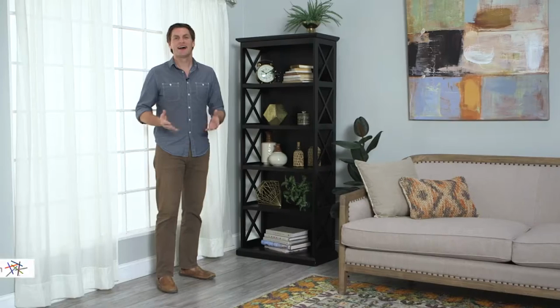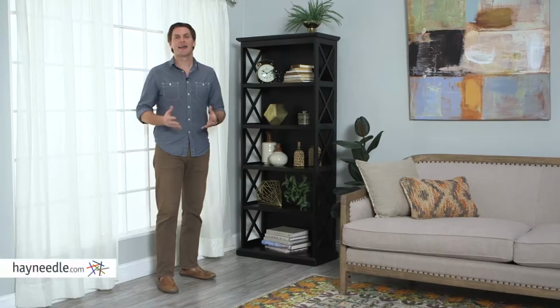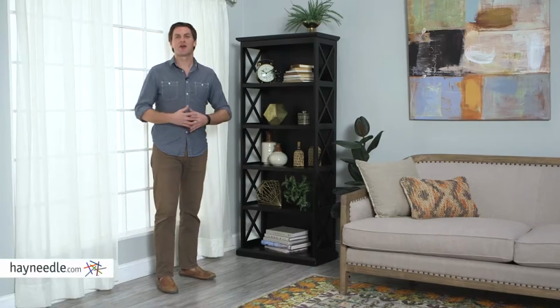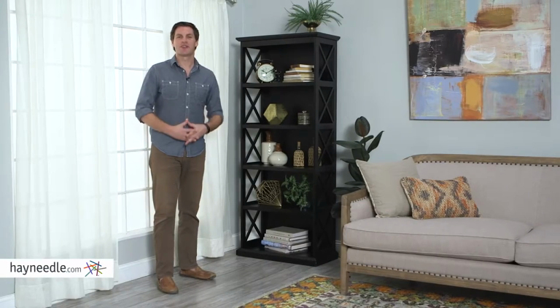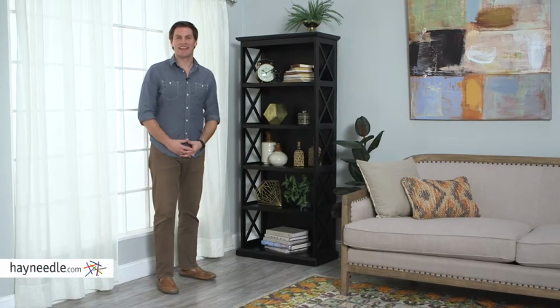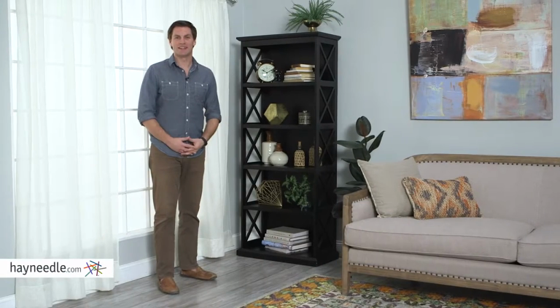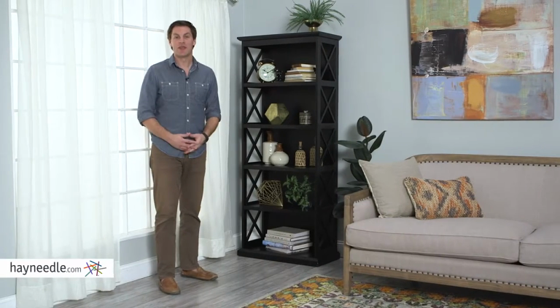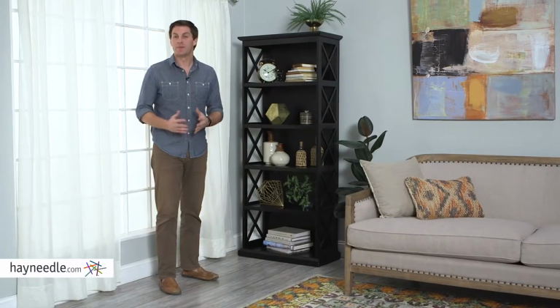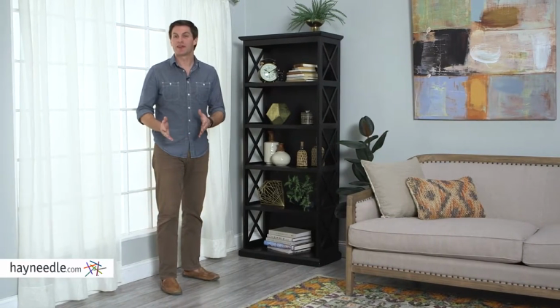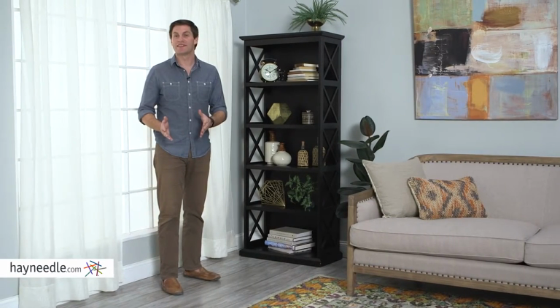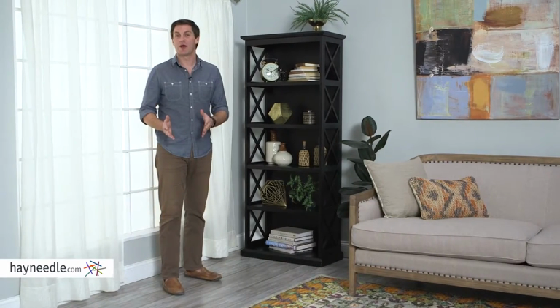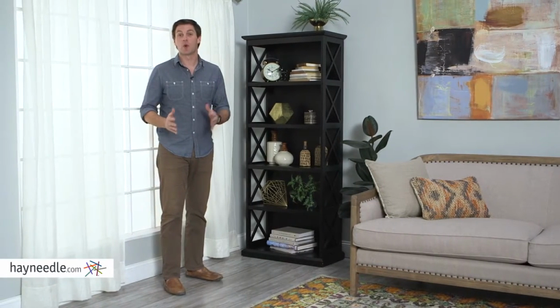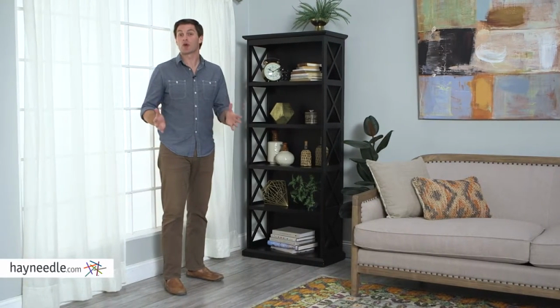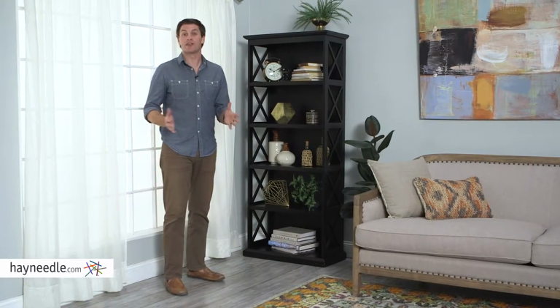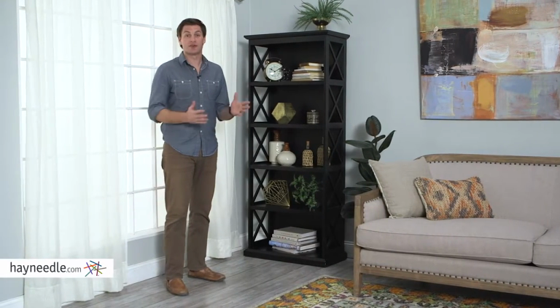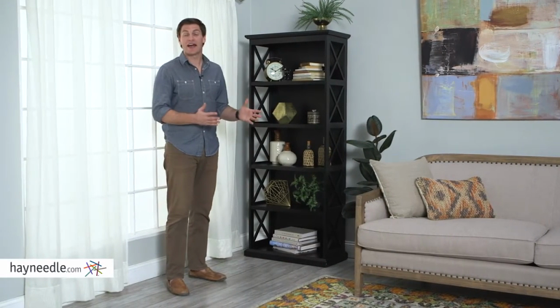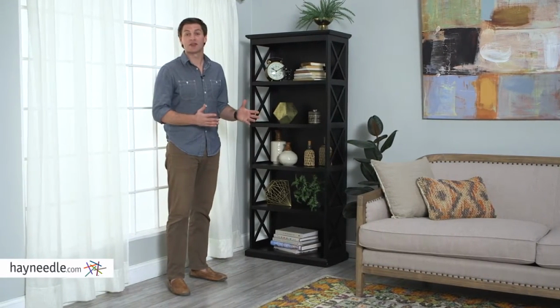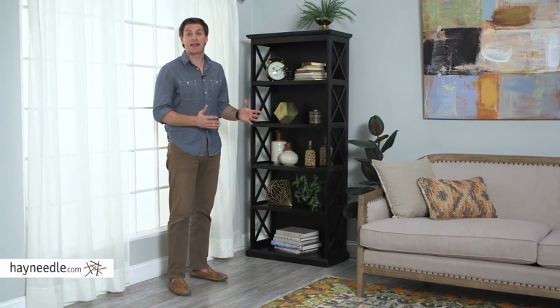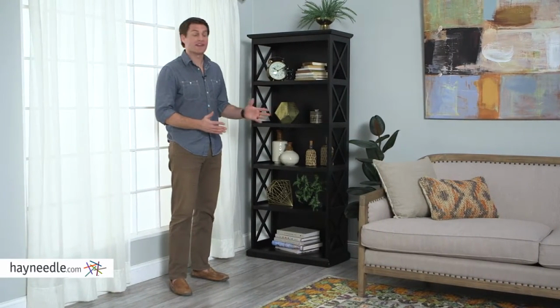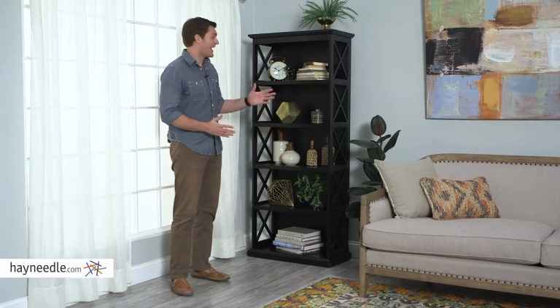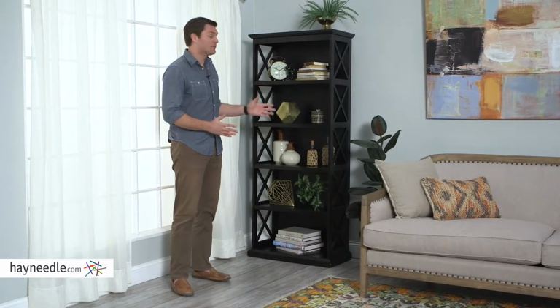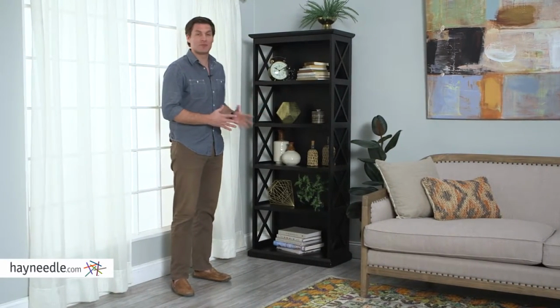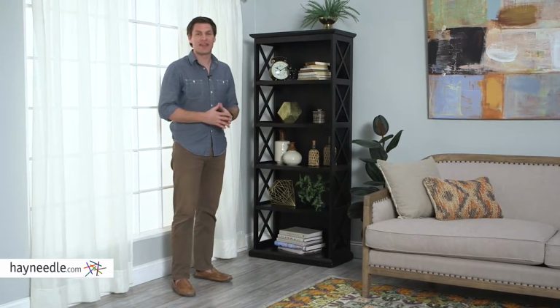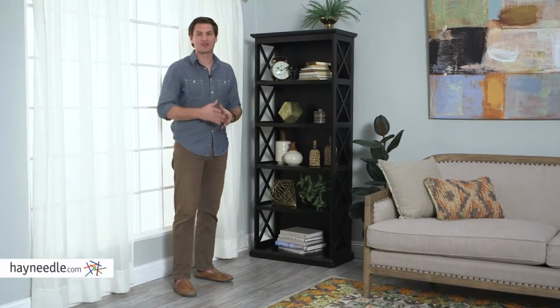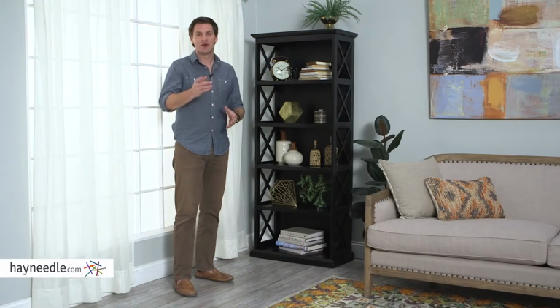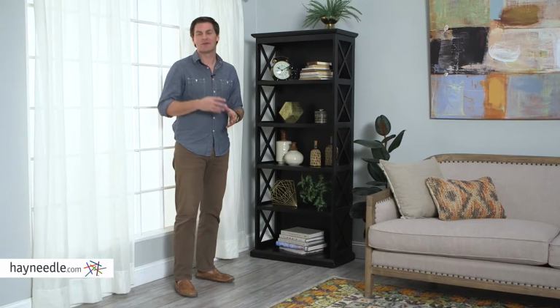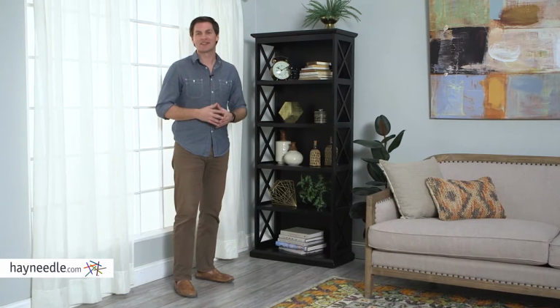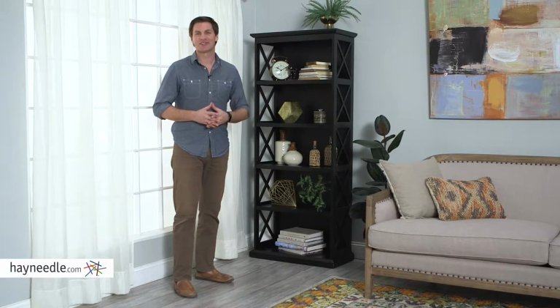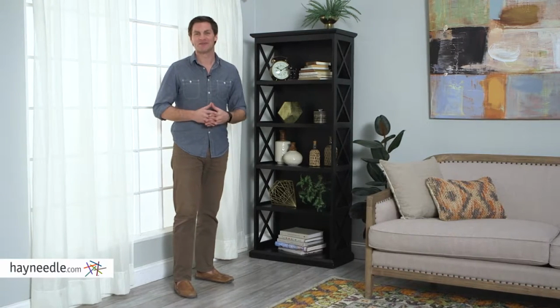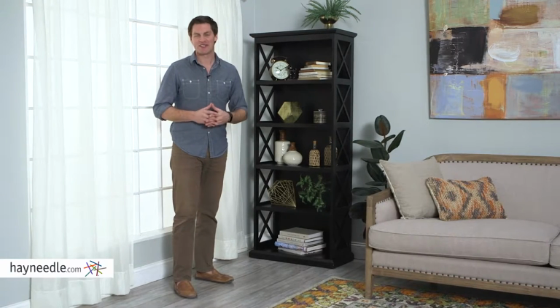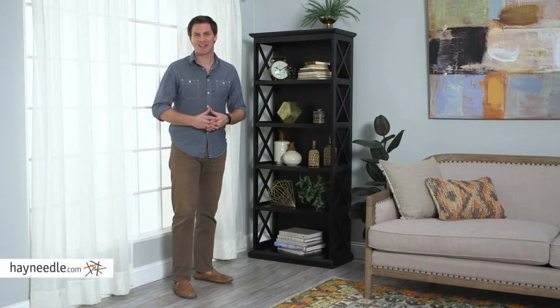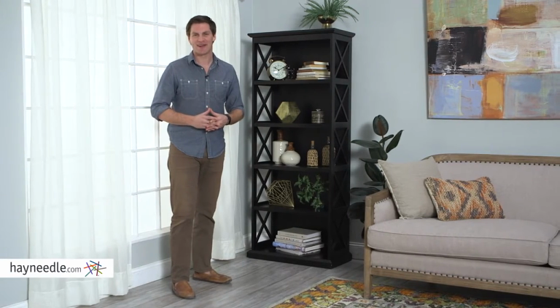Hi, I'm Mark with Hayneedle. A bookcase can help you organize your entire life, and the Hampton Bookcase will make it look good. Let's check it out.